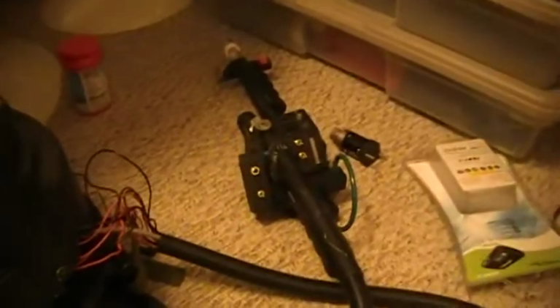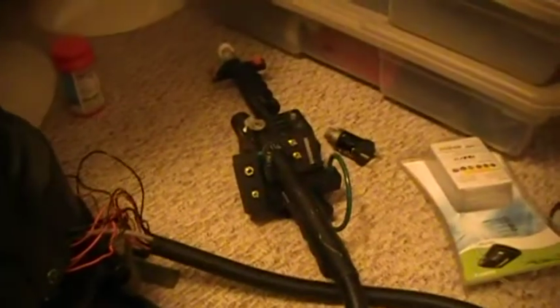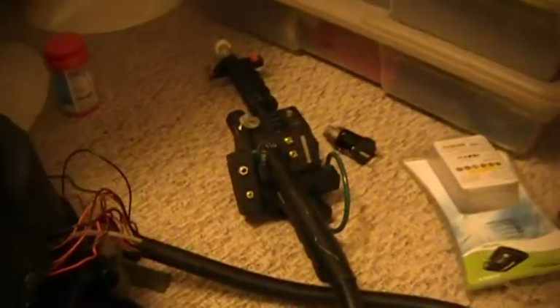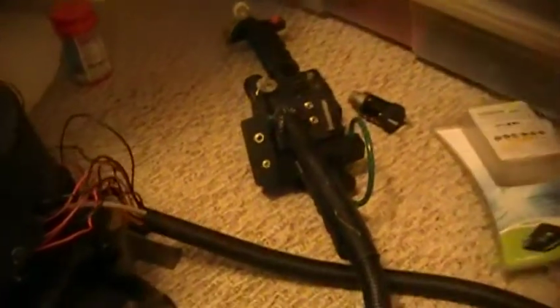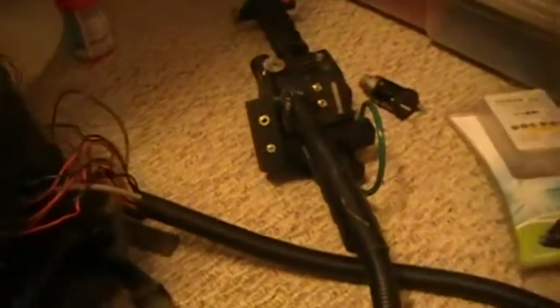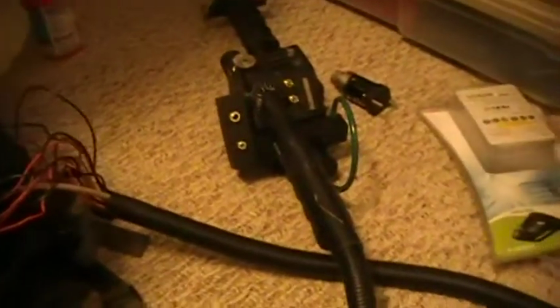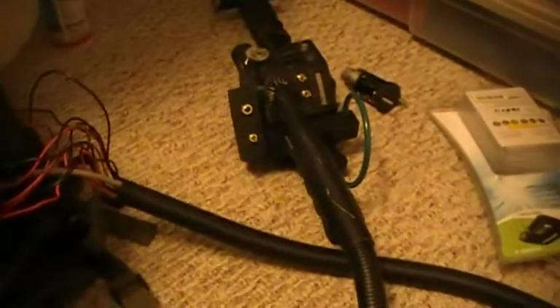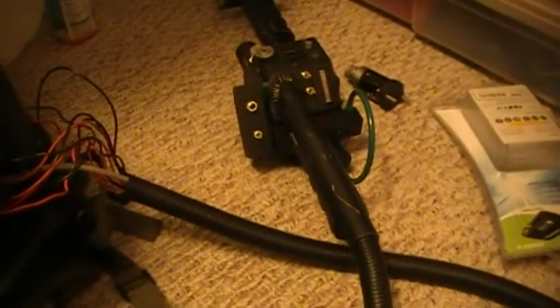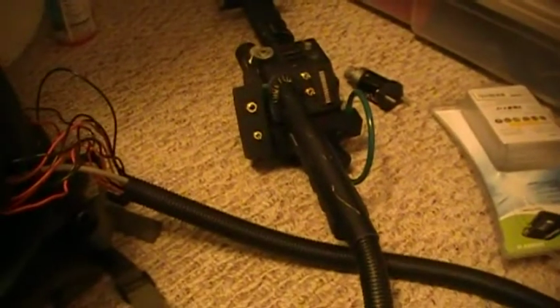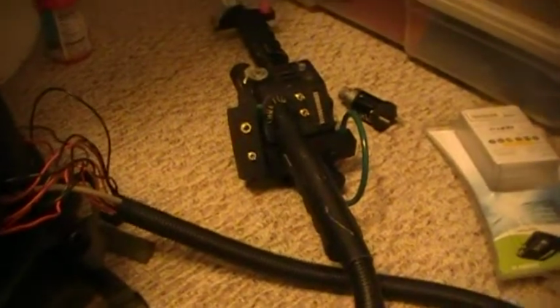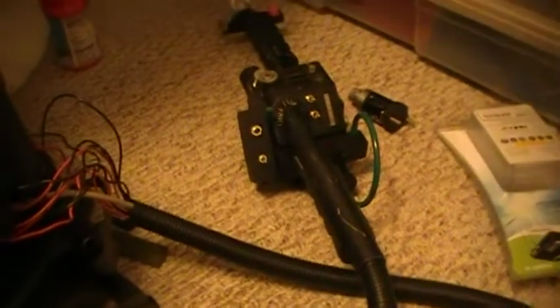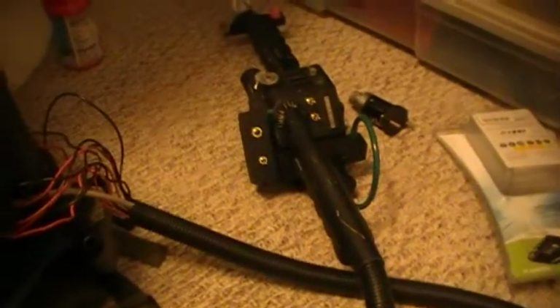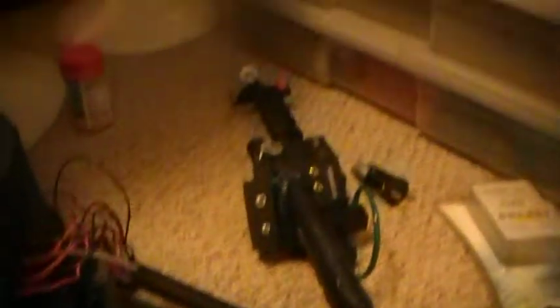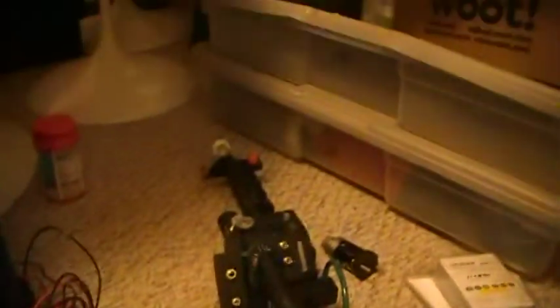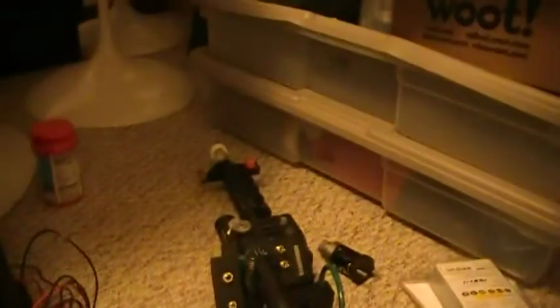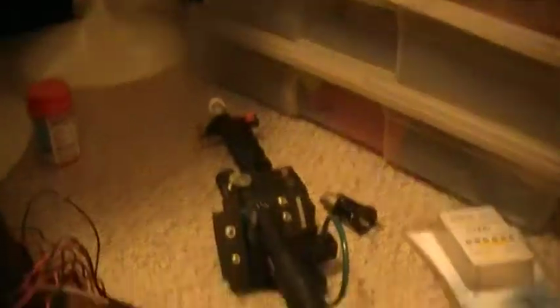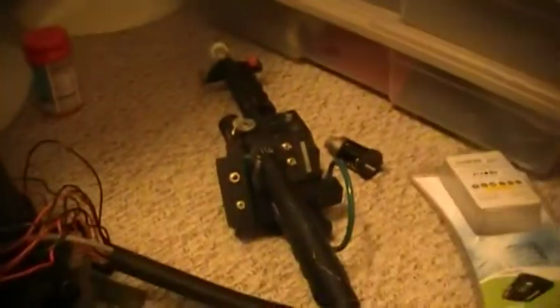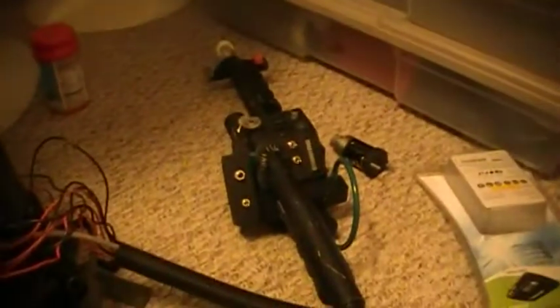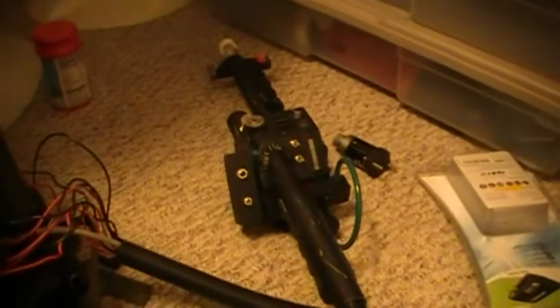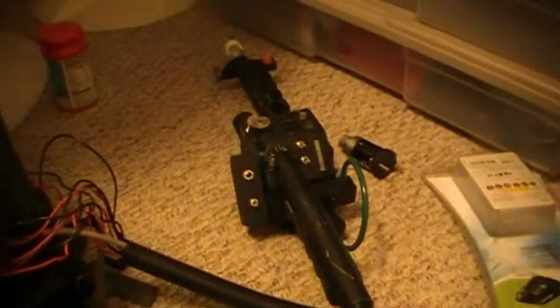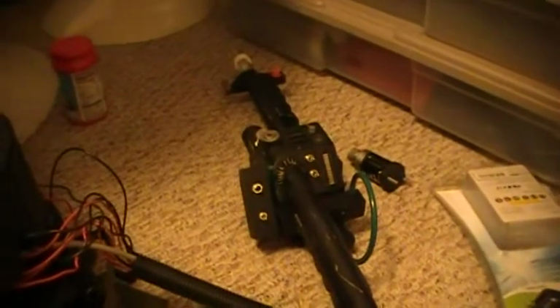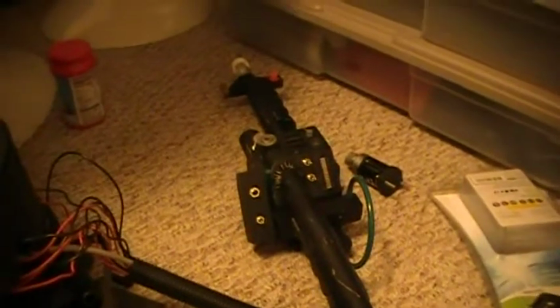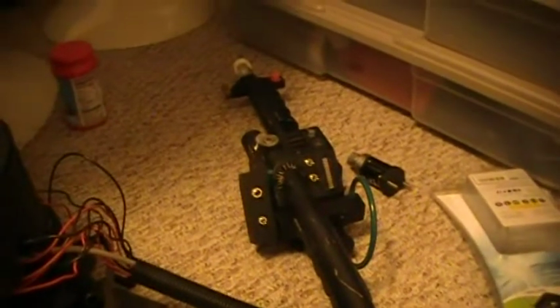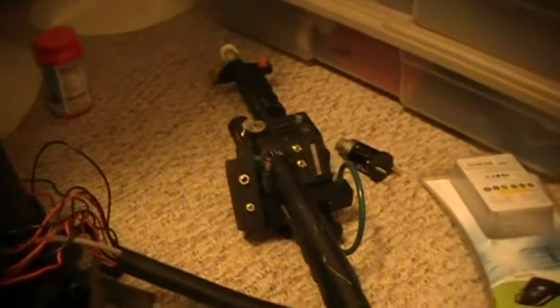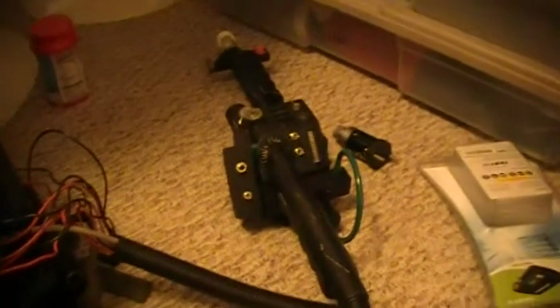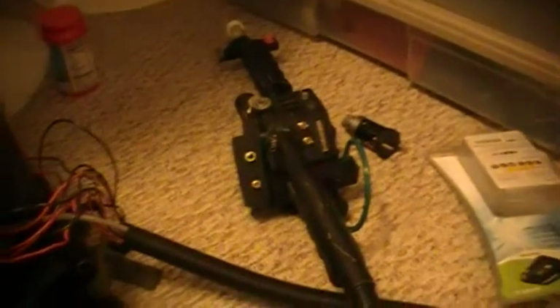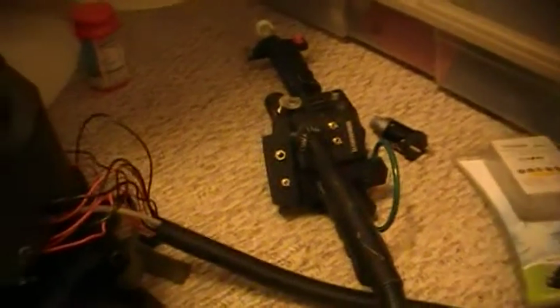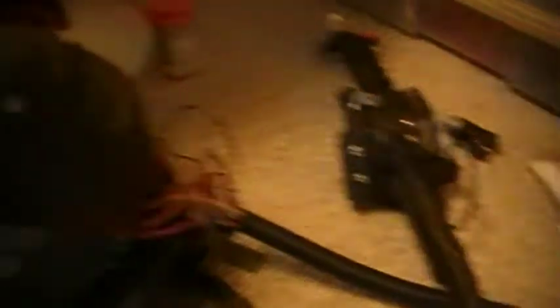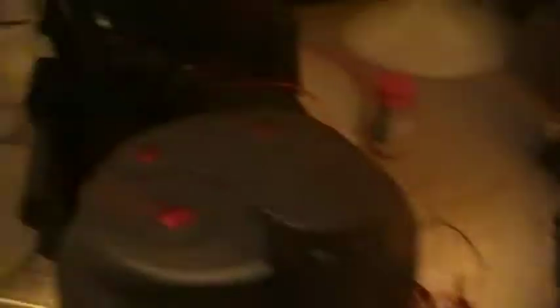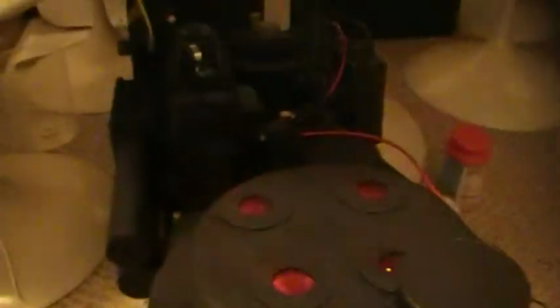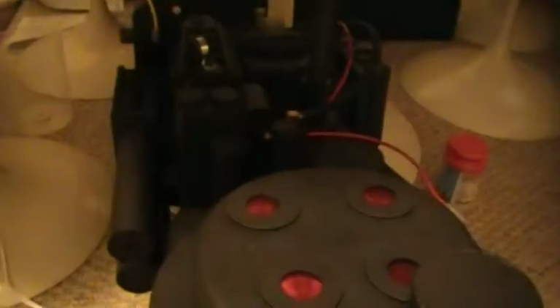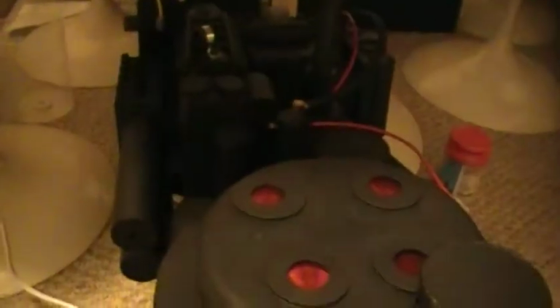Hey guys, it's Frank. Just wanted to give you an update on the pack lights. Here is the wand and my pack.